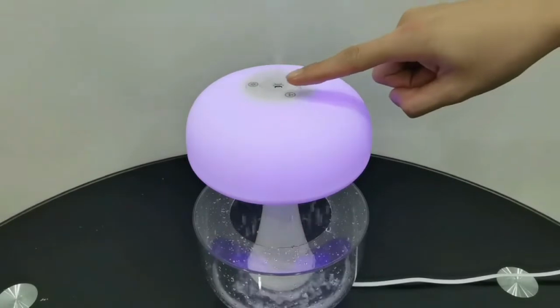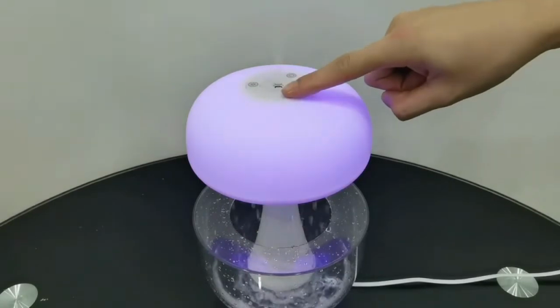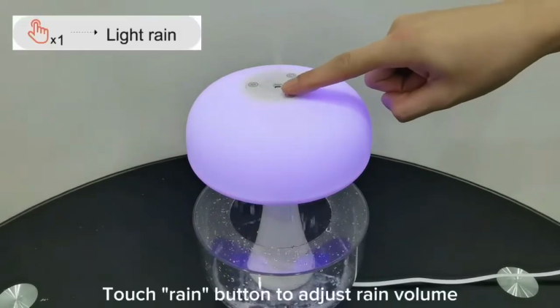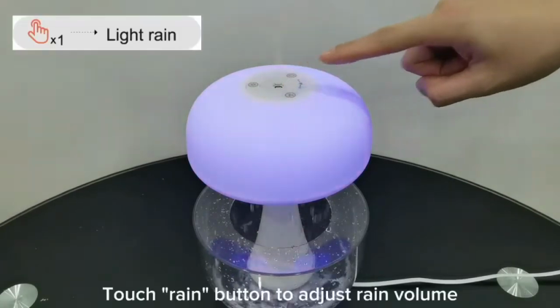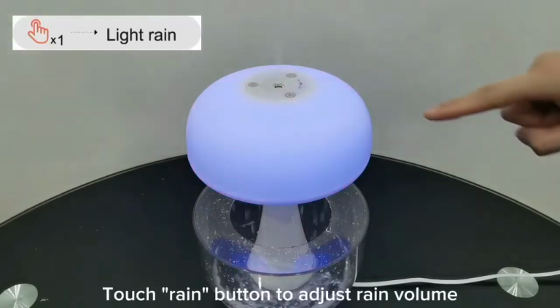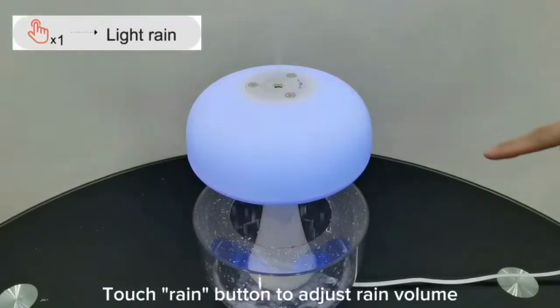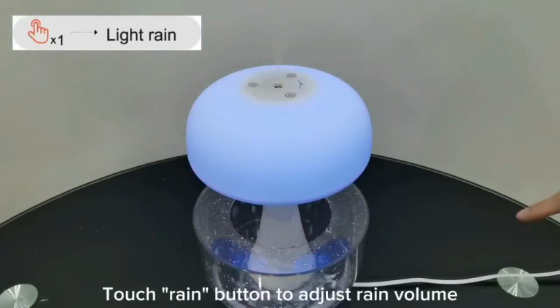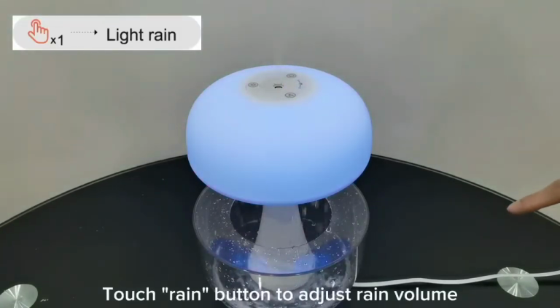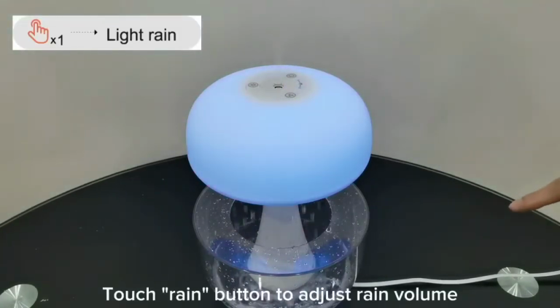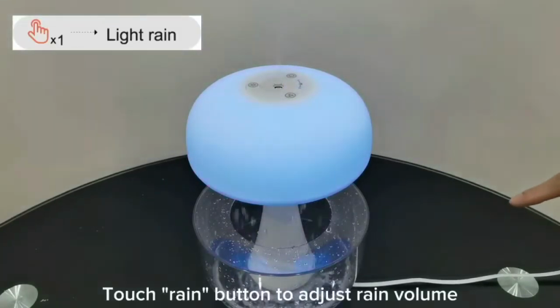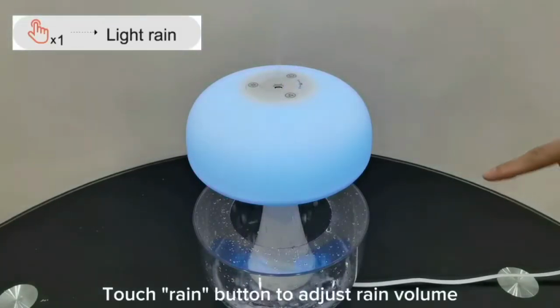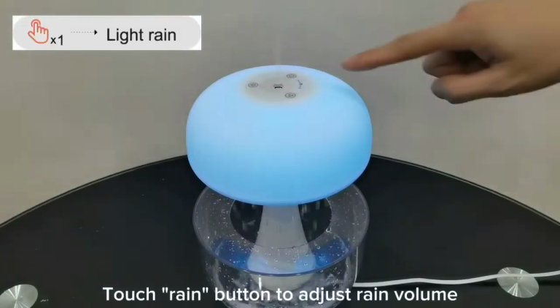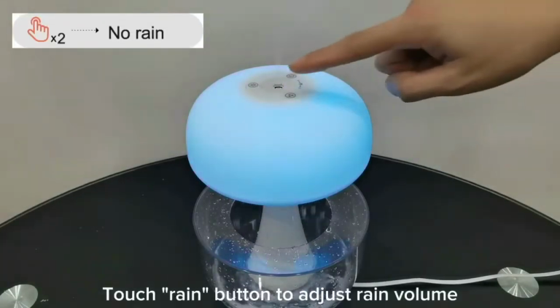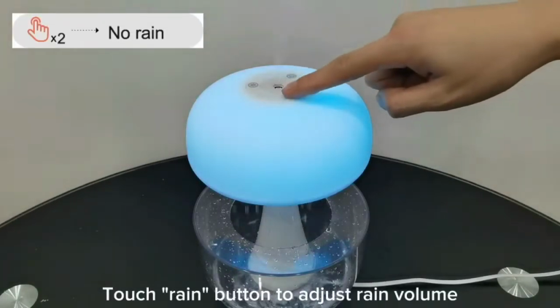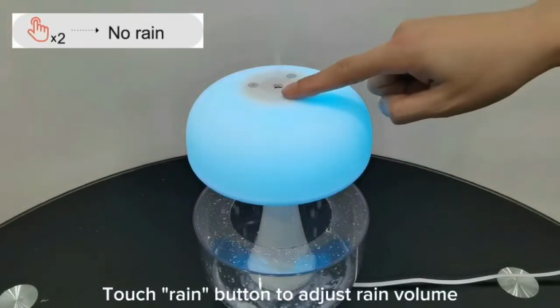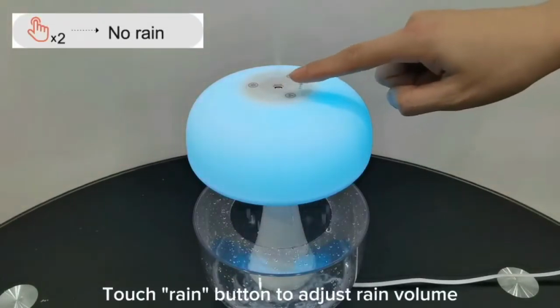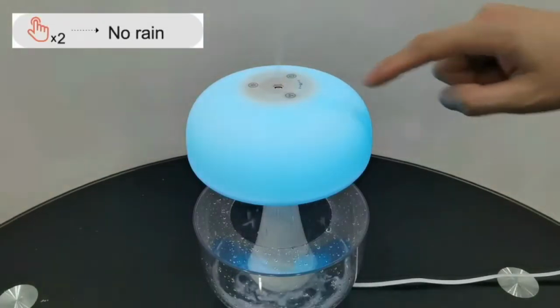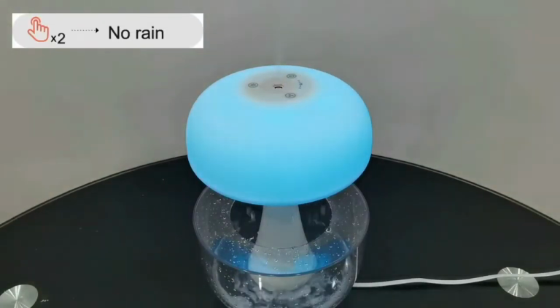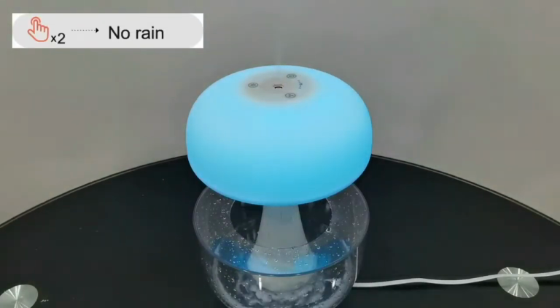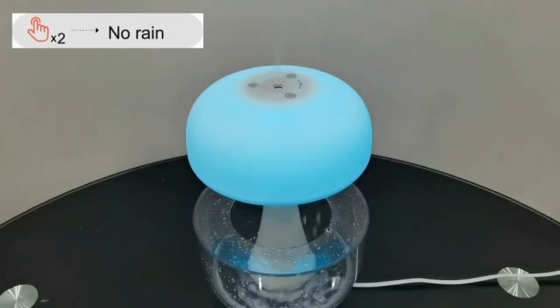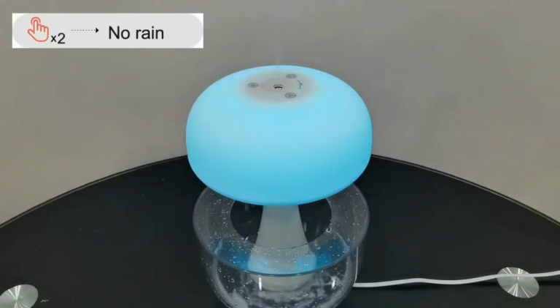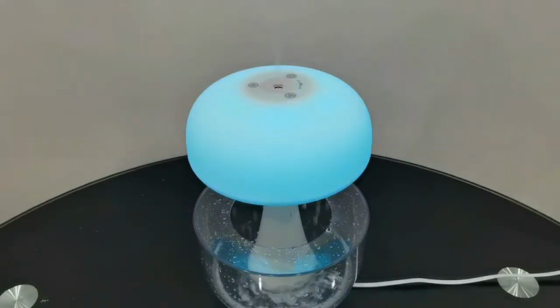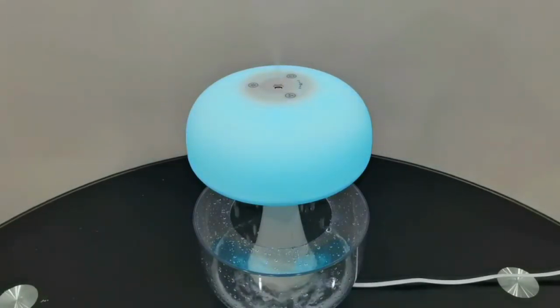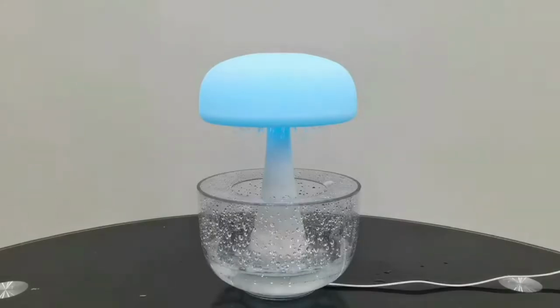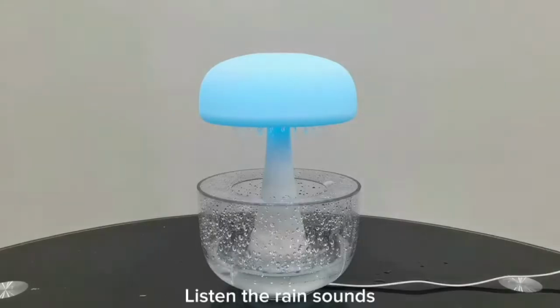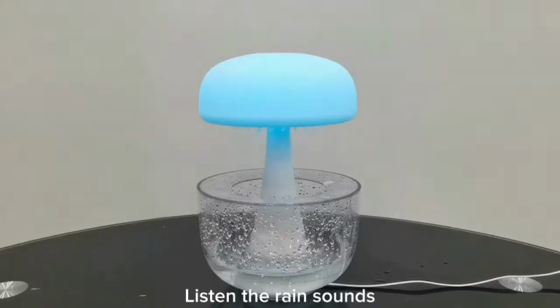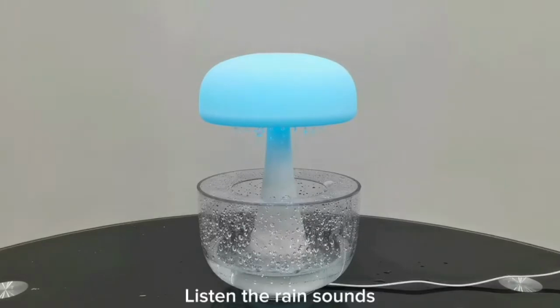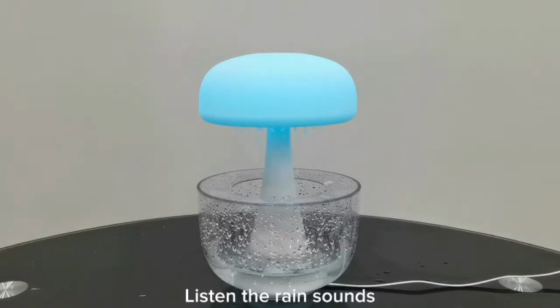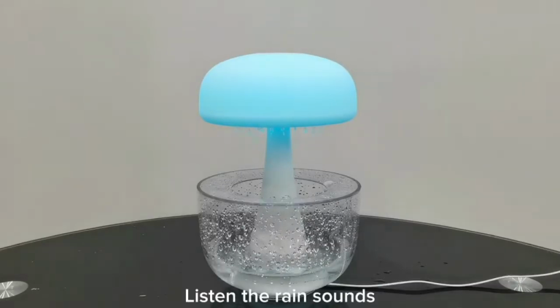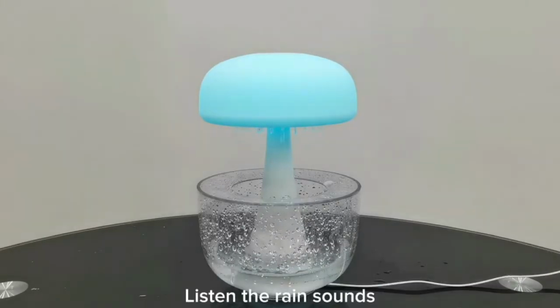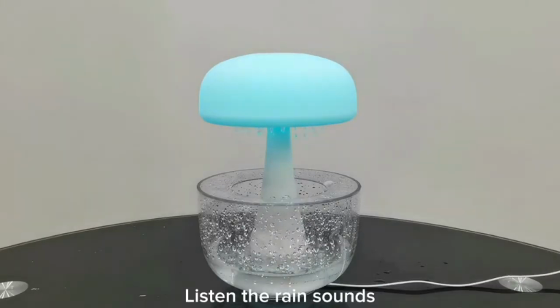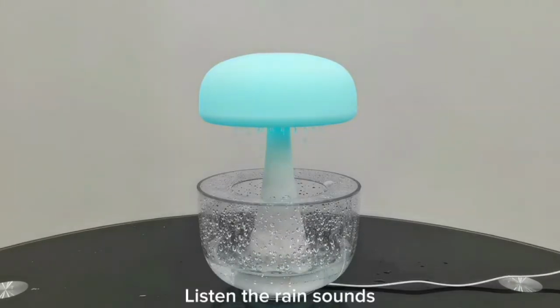Touch the rain button to adjust rain volume. Listen to the rain sounds.